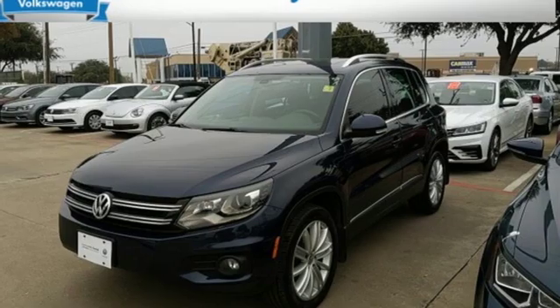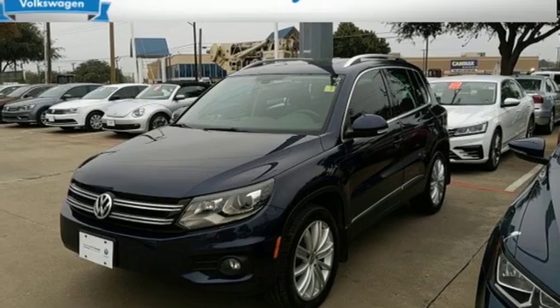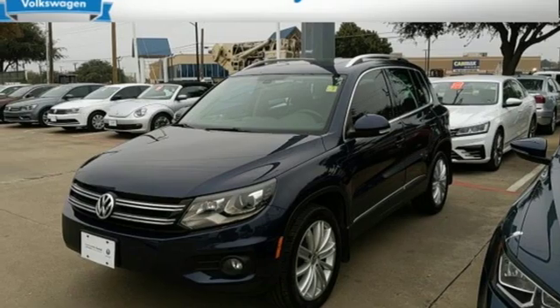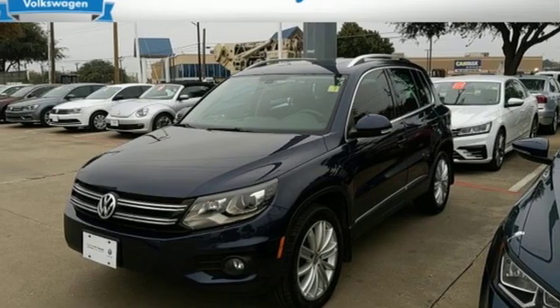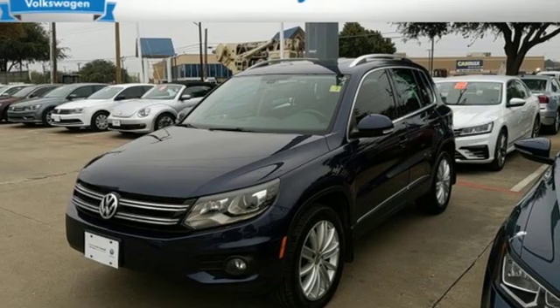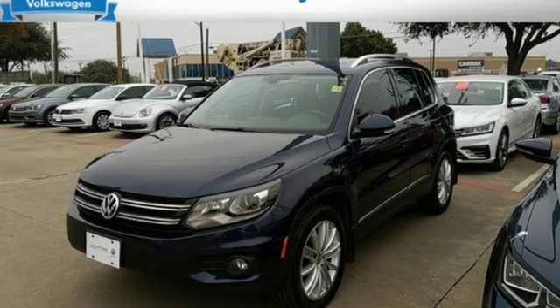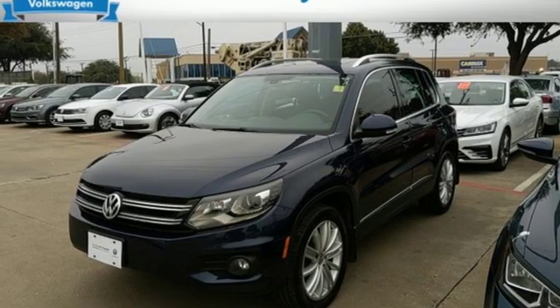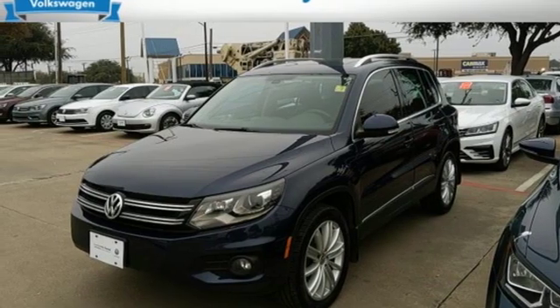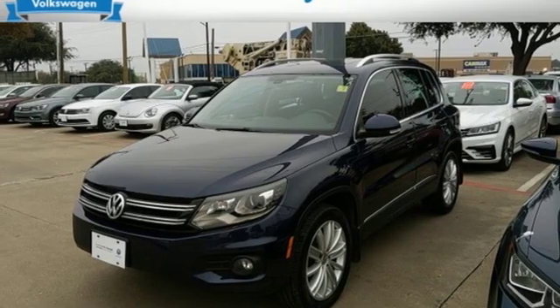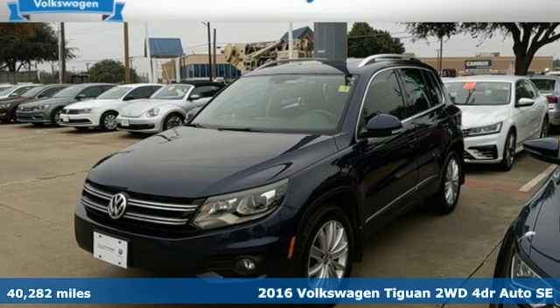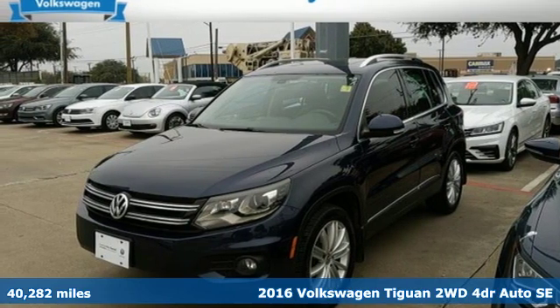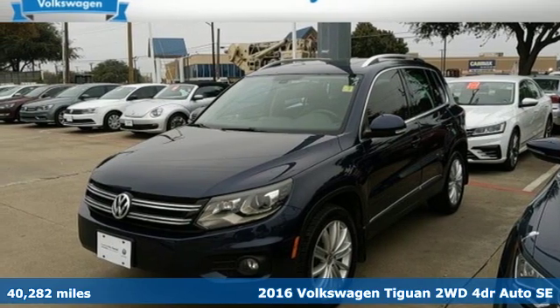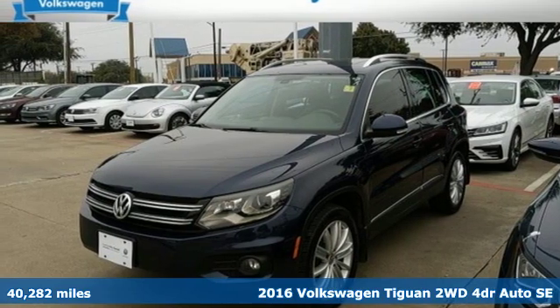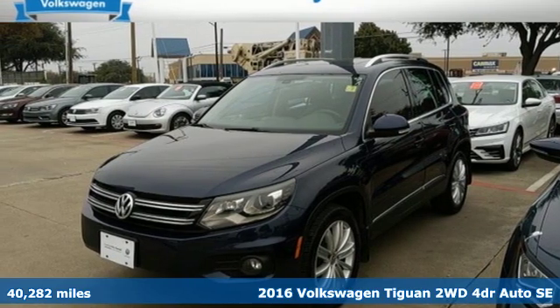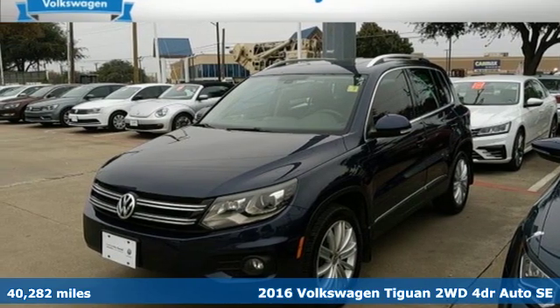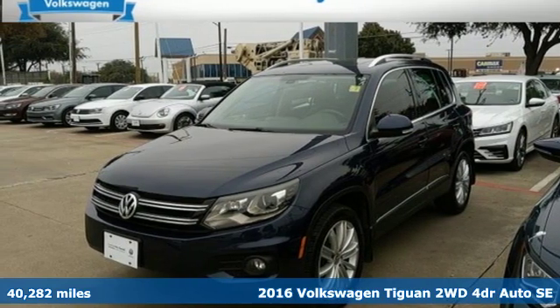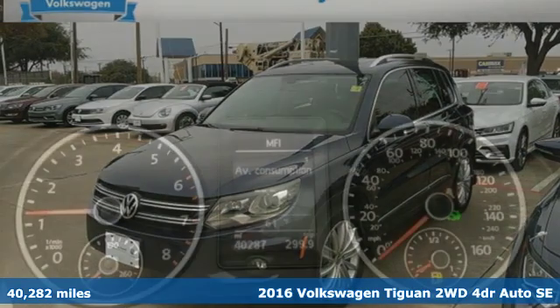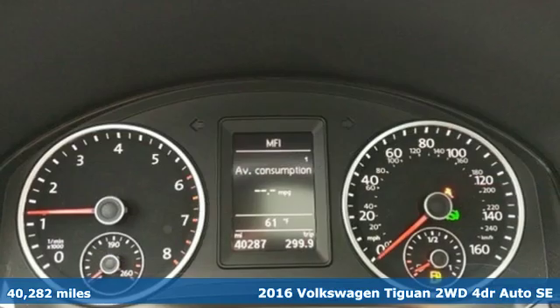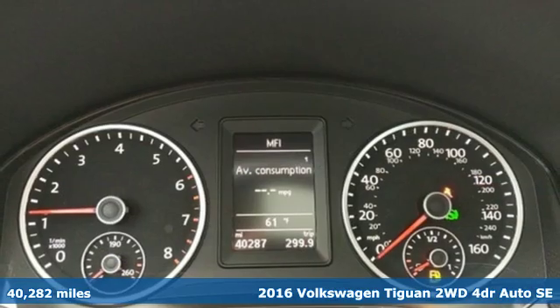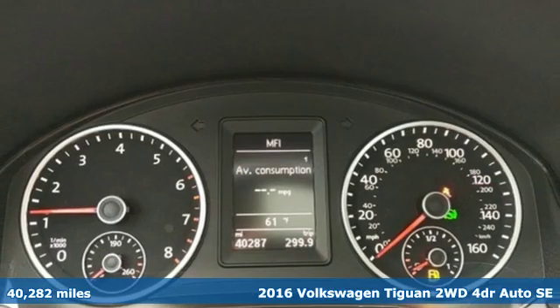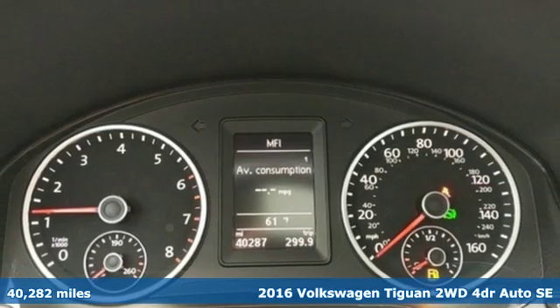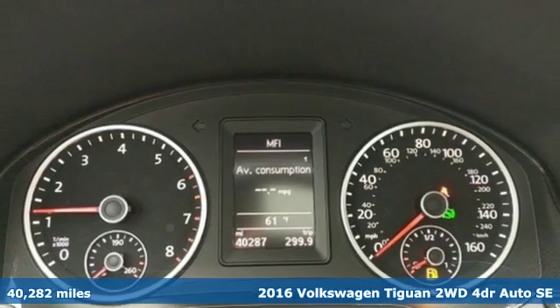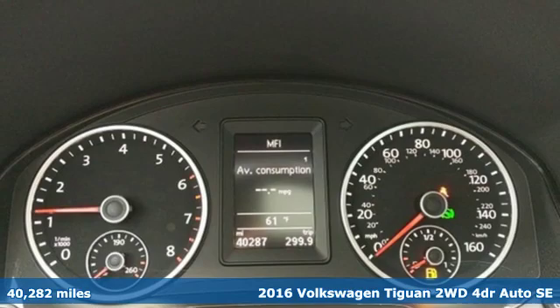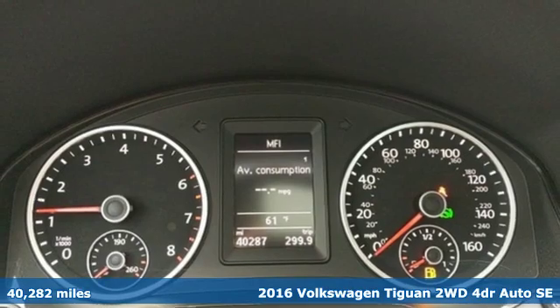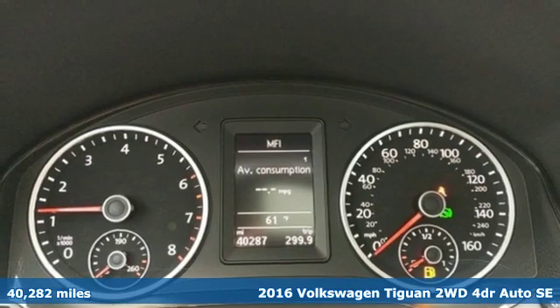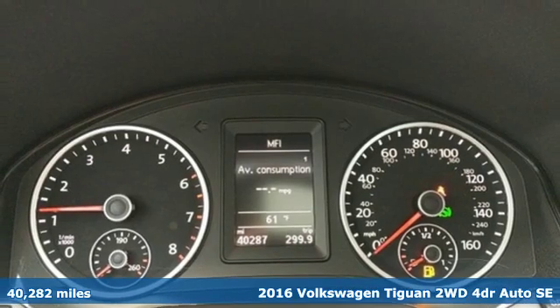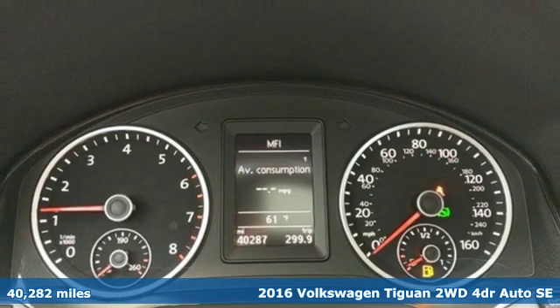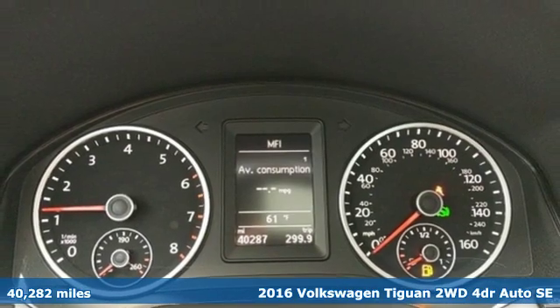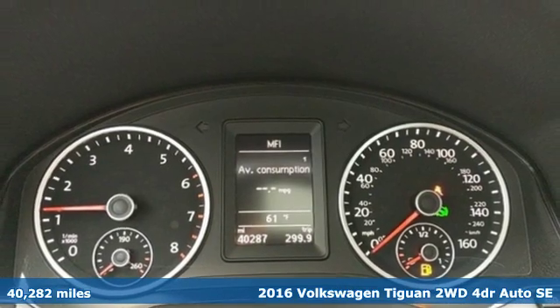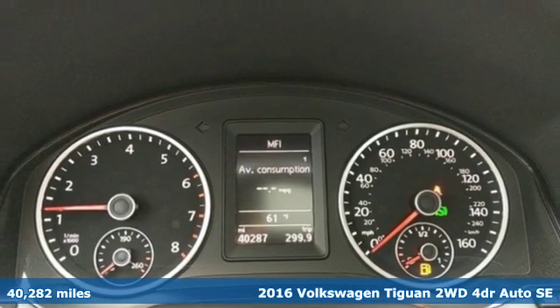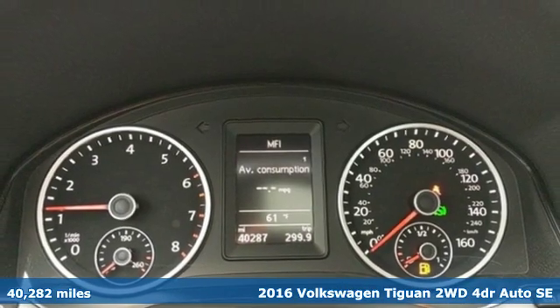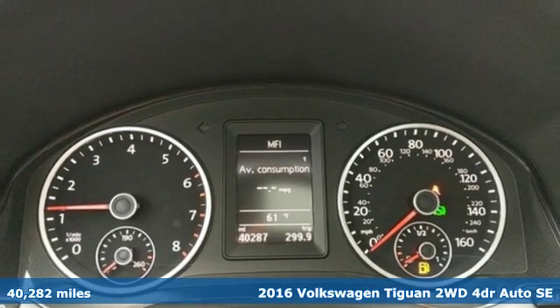Here's a 2016 Volkswagen Tiguan. No matter how rugged the path is, you'll be traveling in premium comfort.